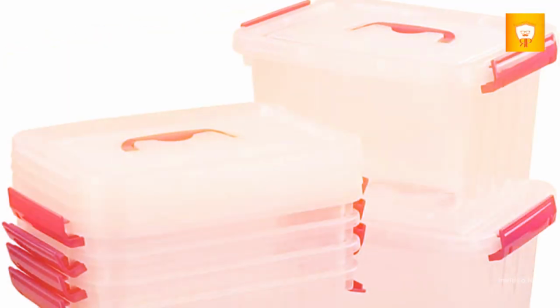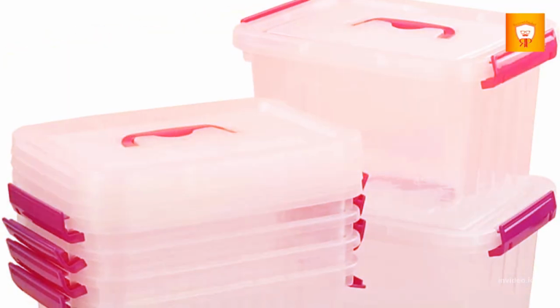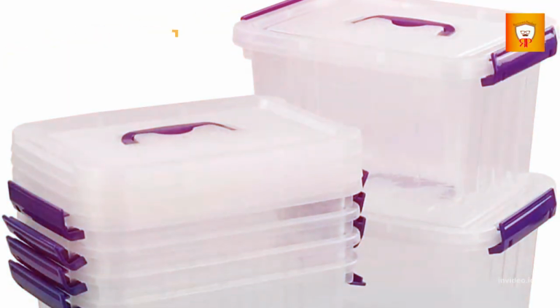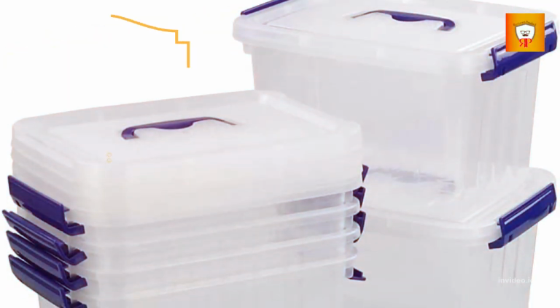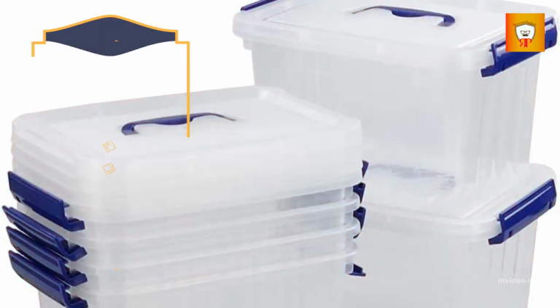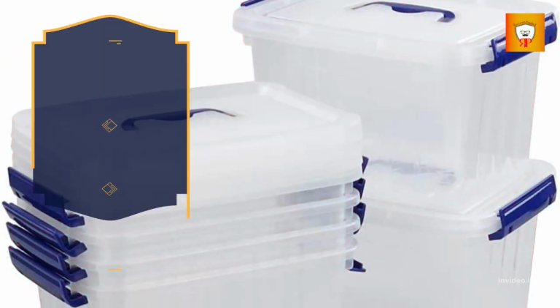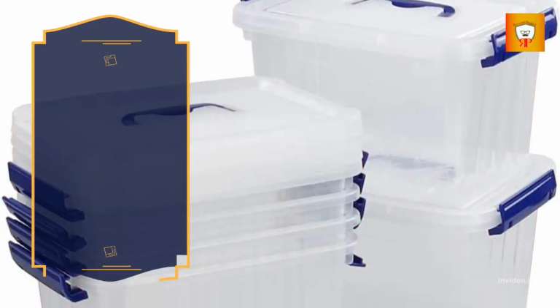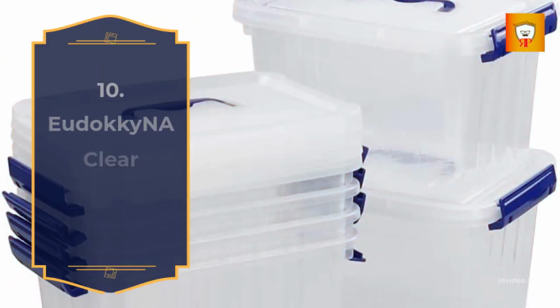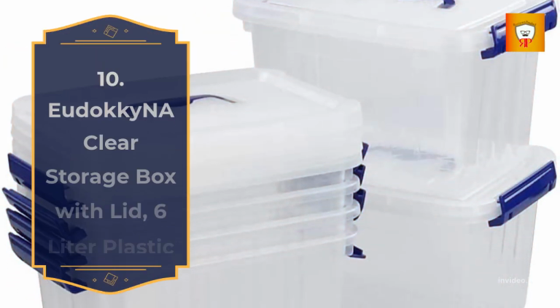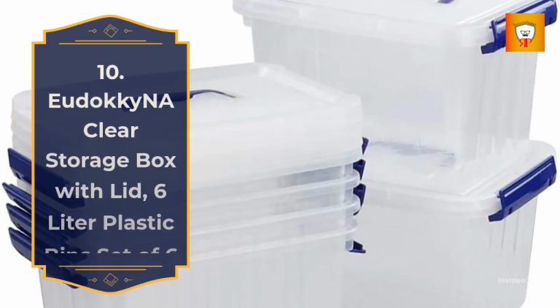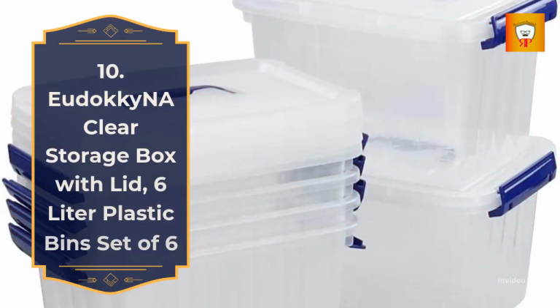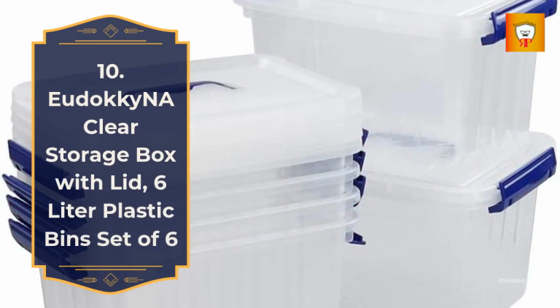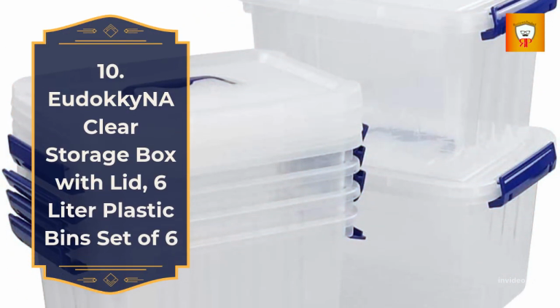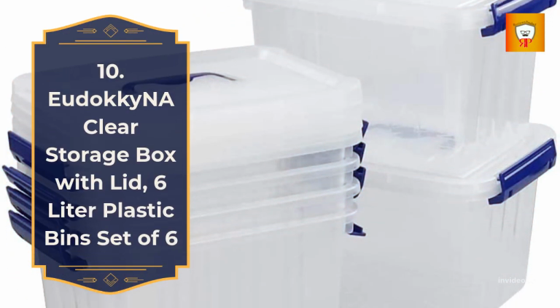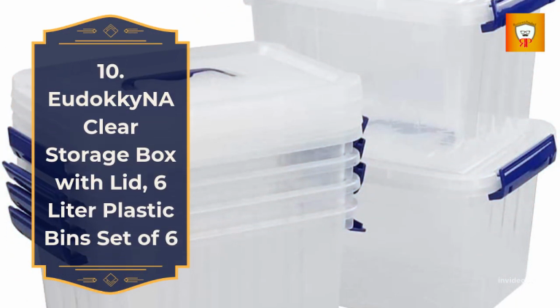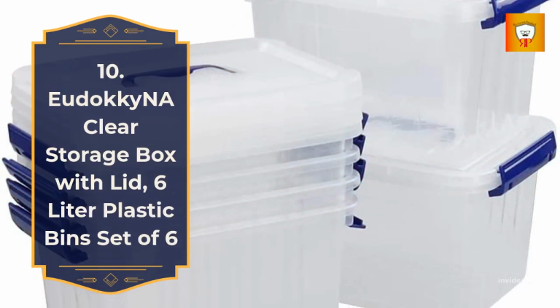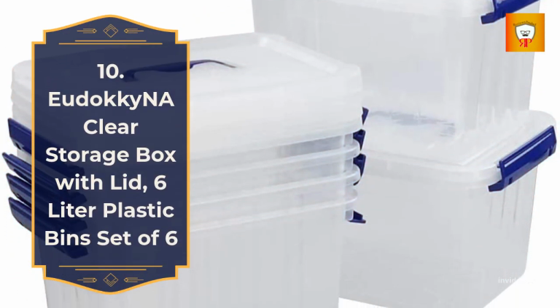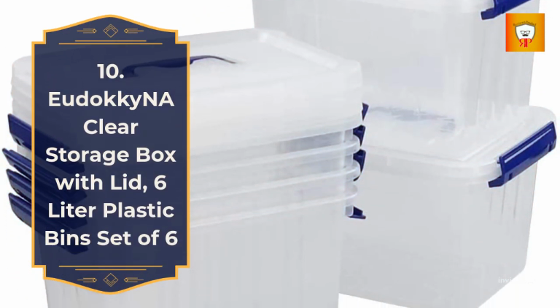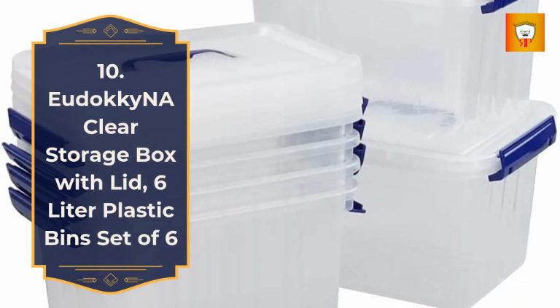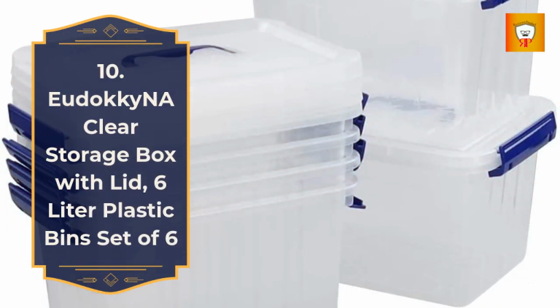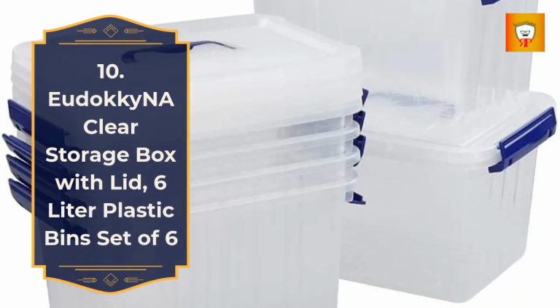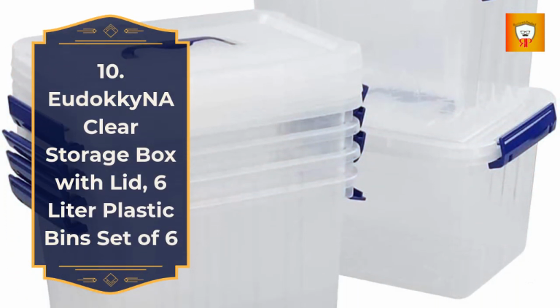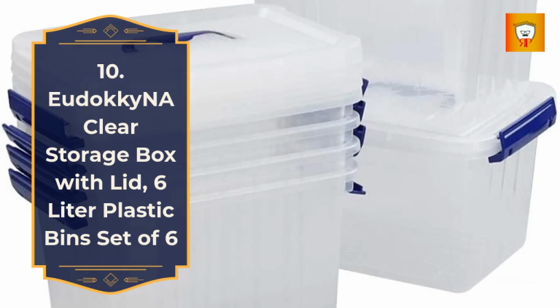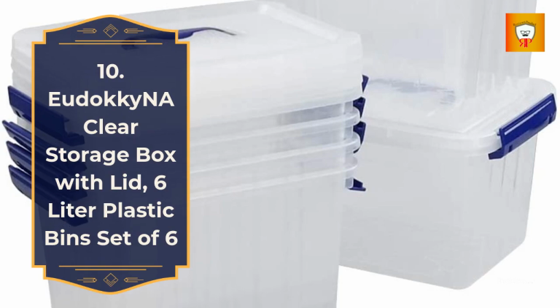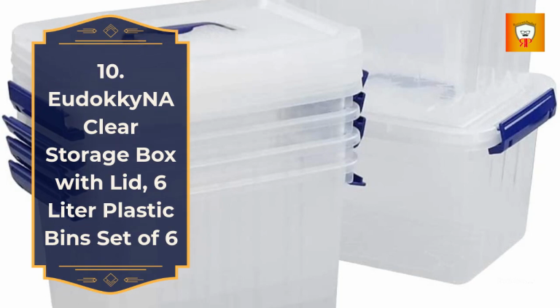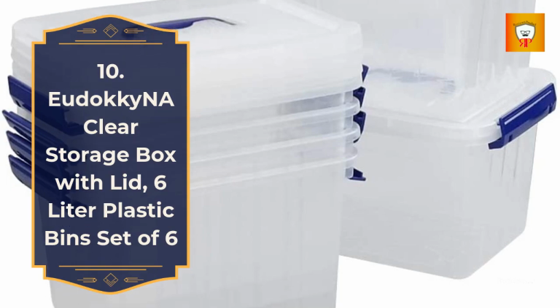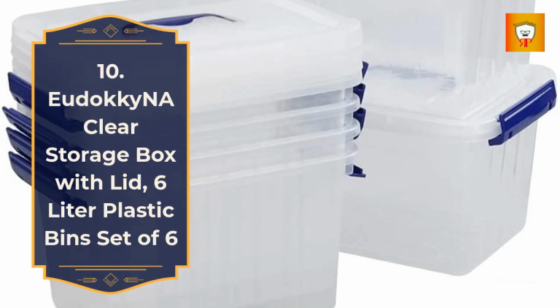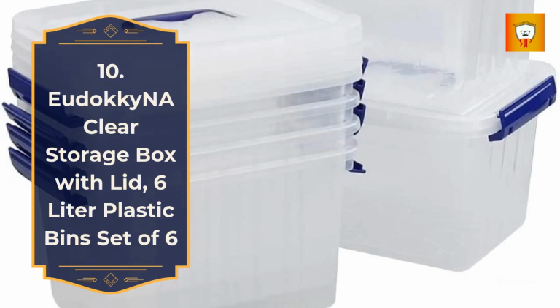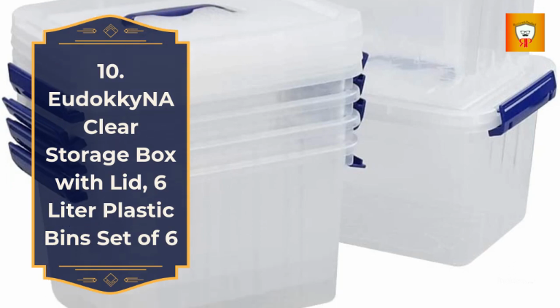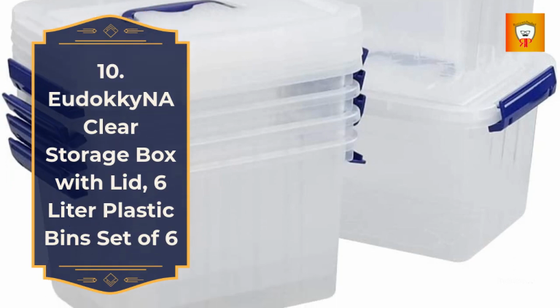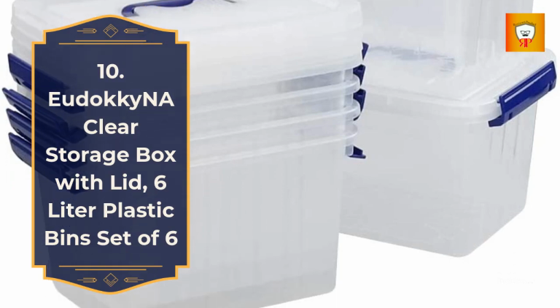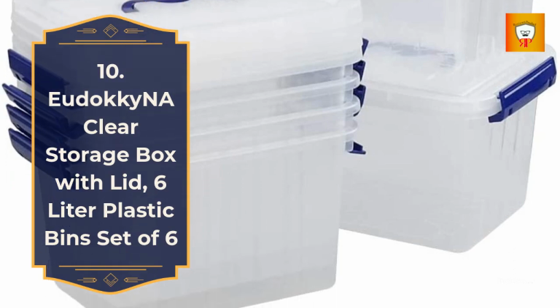10. Yadaki No Clear Storage Box with Lid — 6-Litre Plastic Bin, Set of 6.